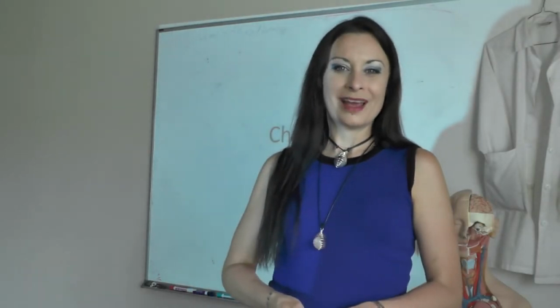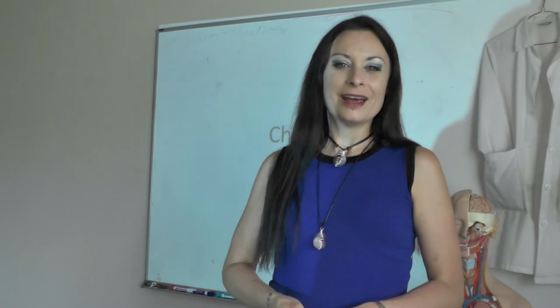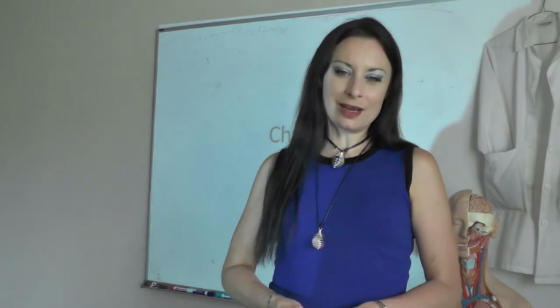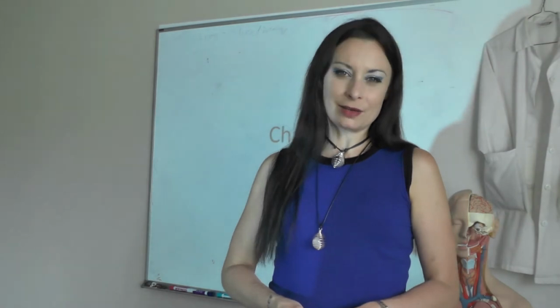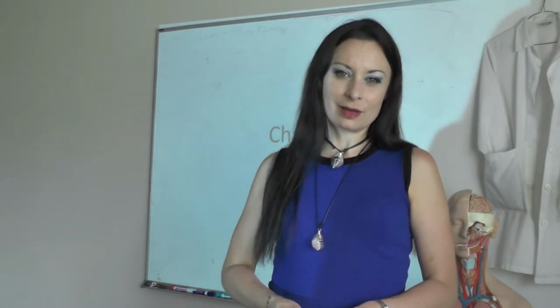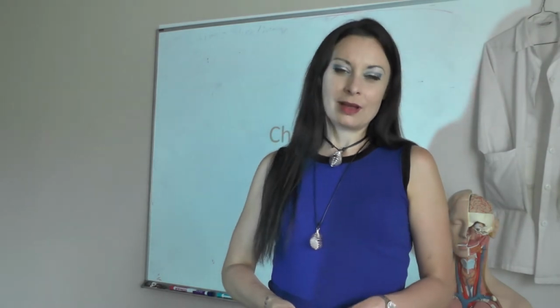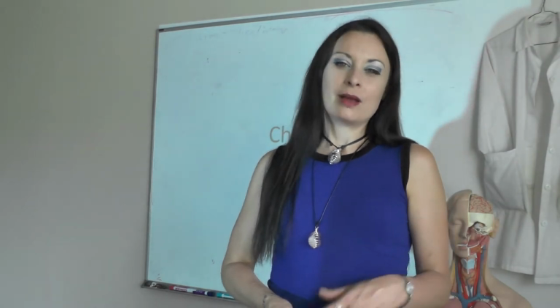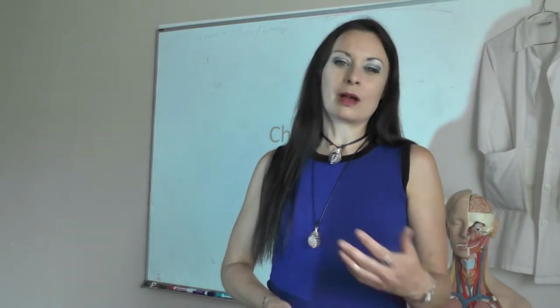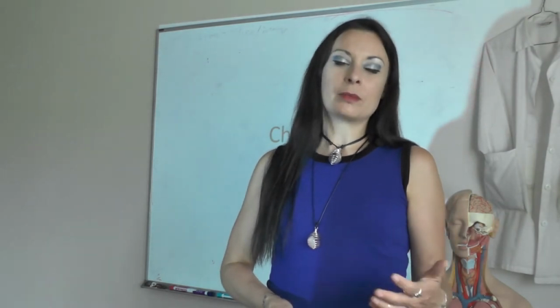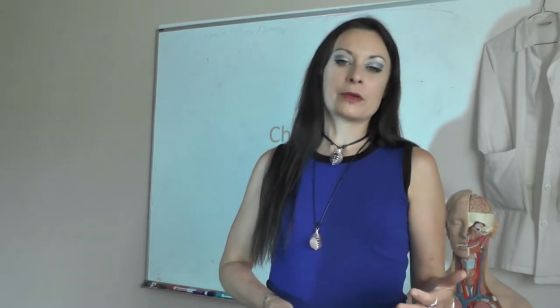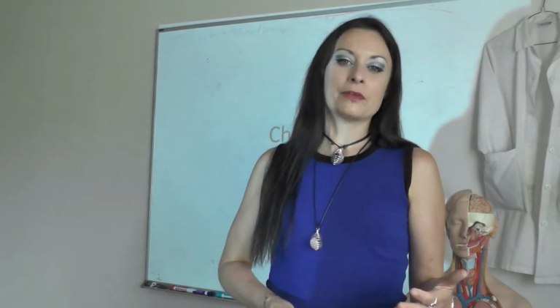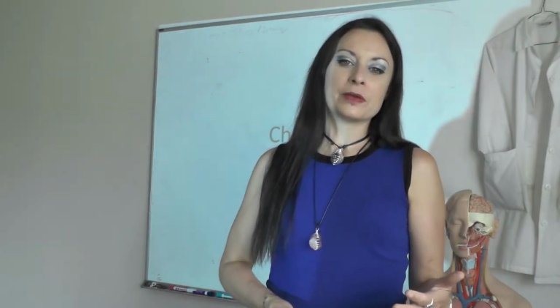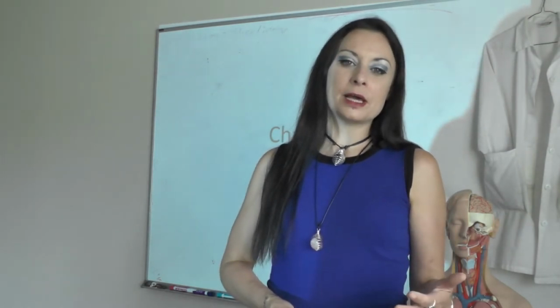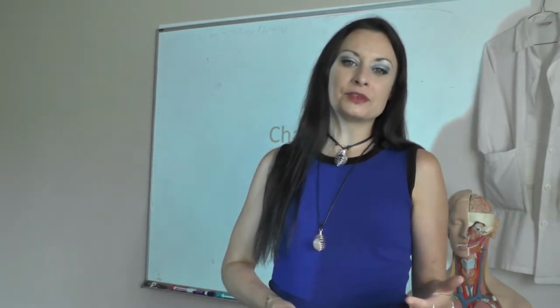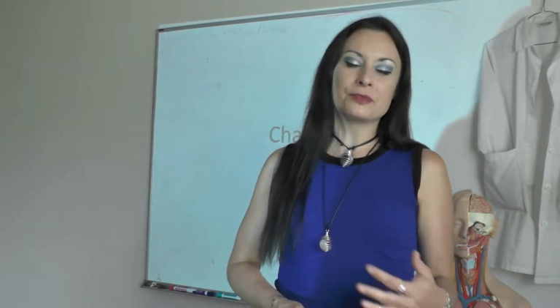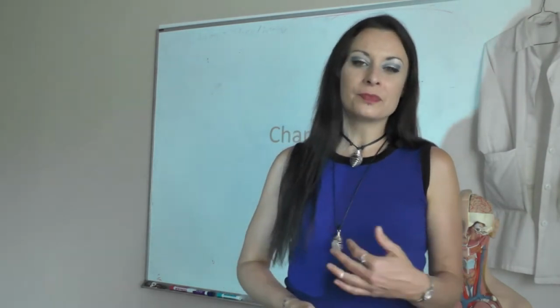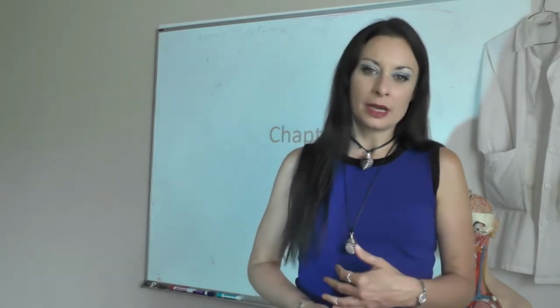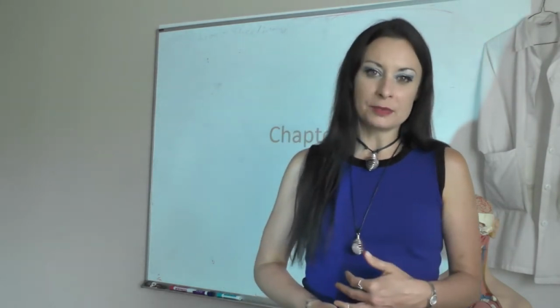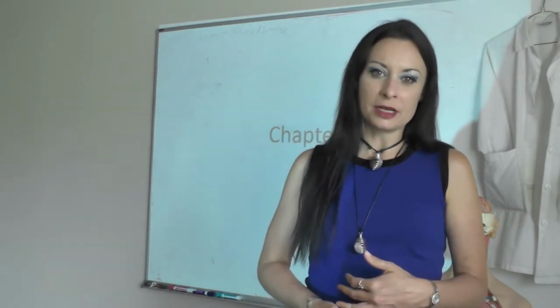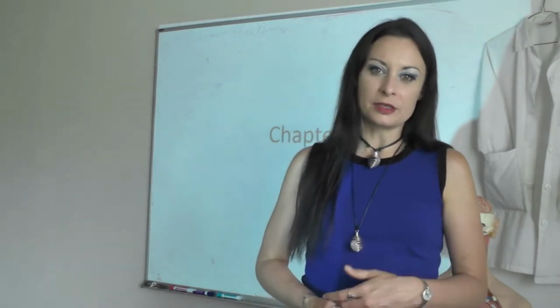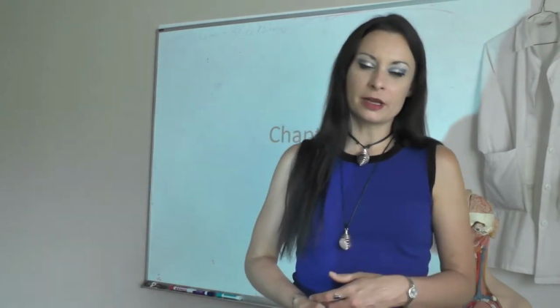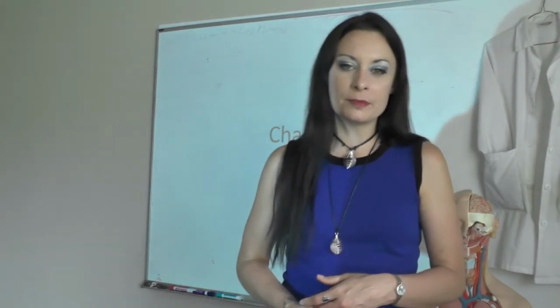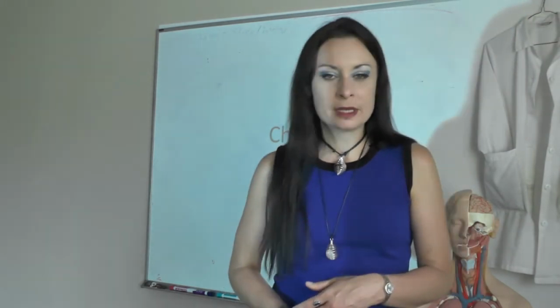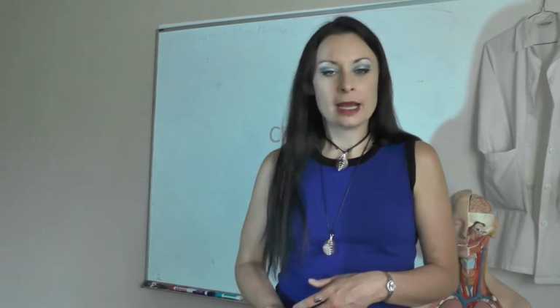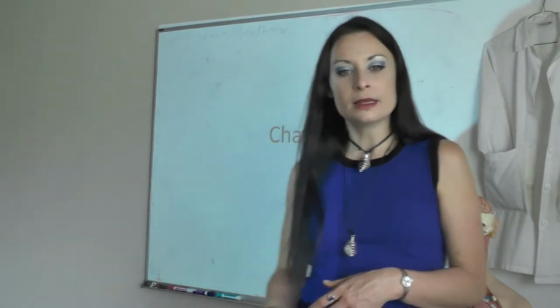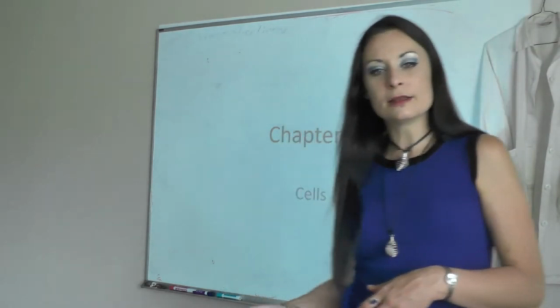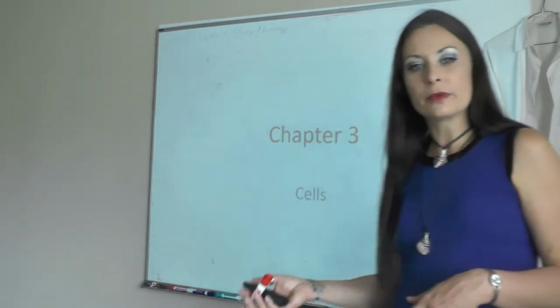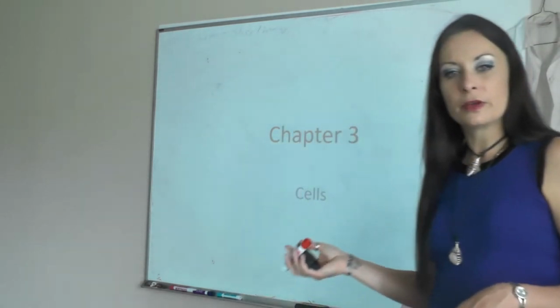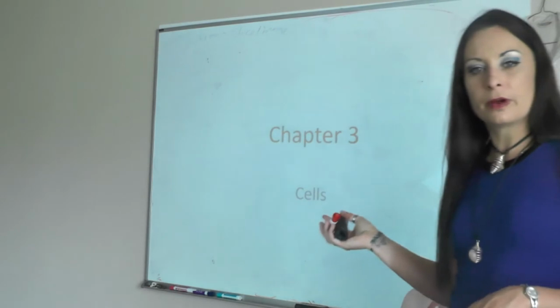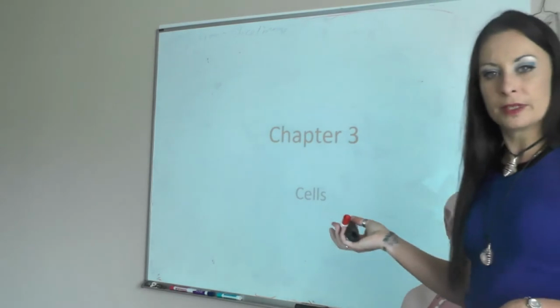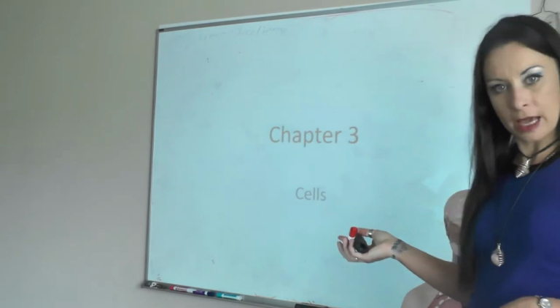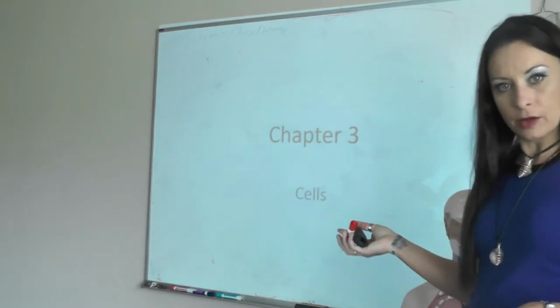Hello. Welcome to my Coronavirus Classroom. I'm Janessa Jacobs and this is a review of cells.